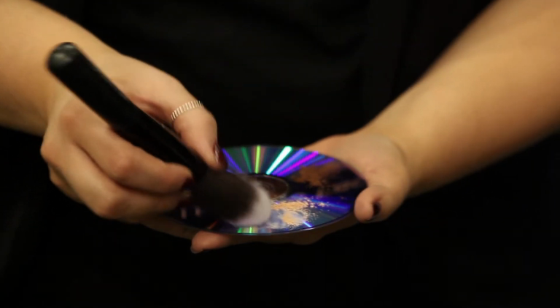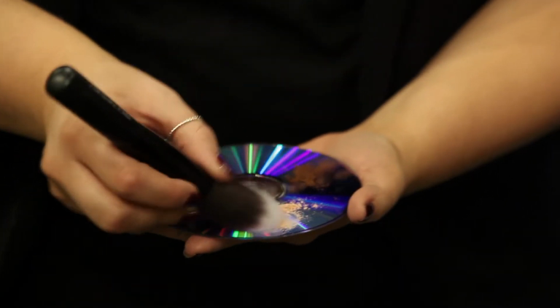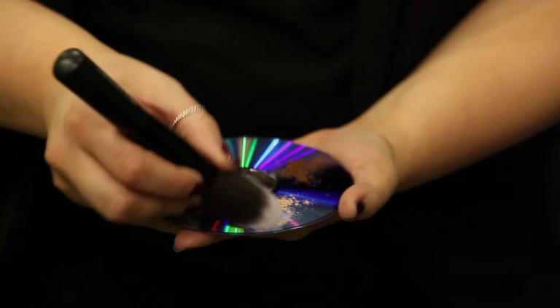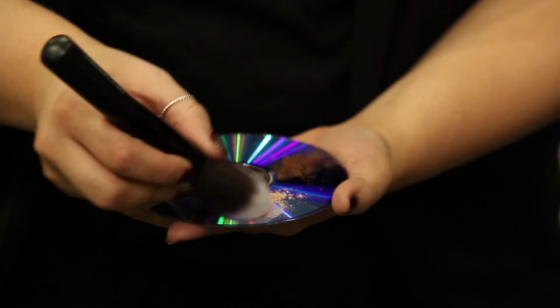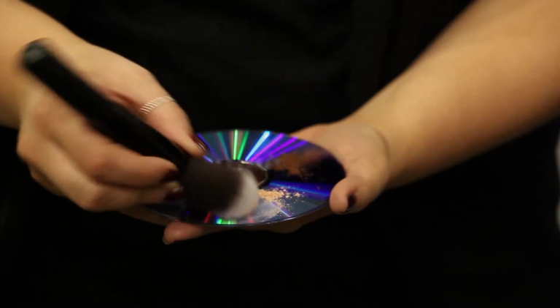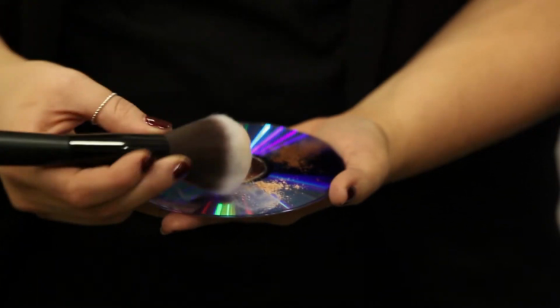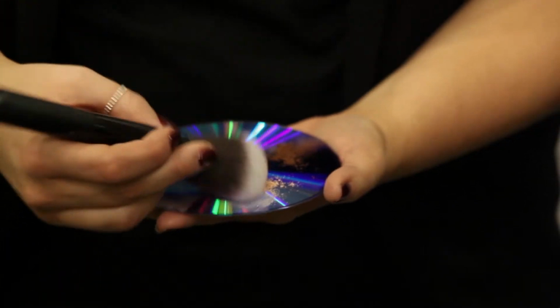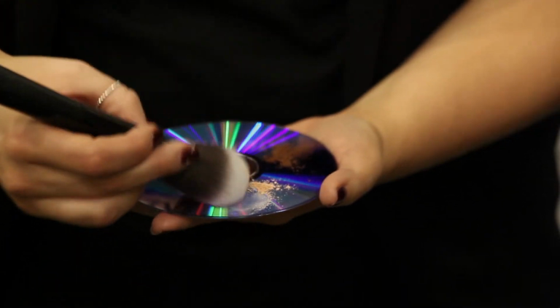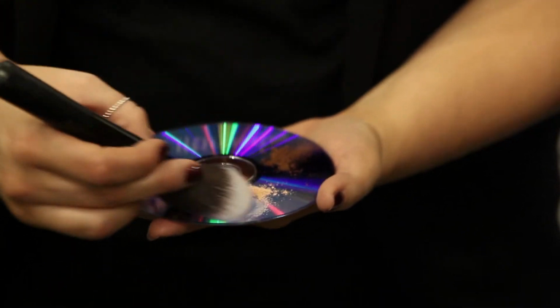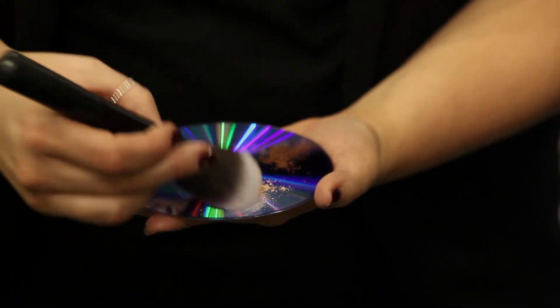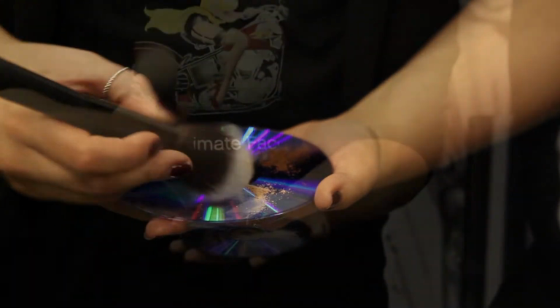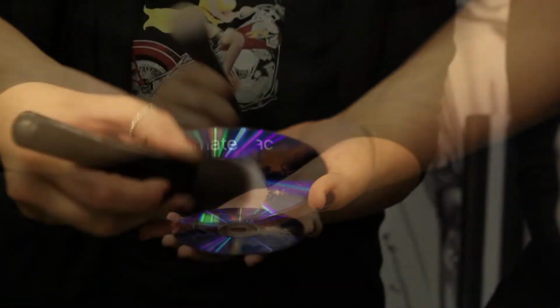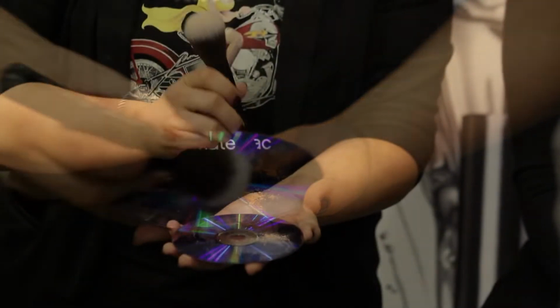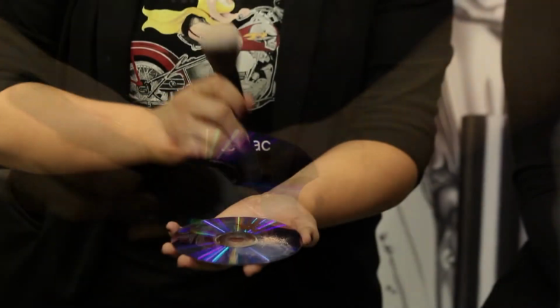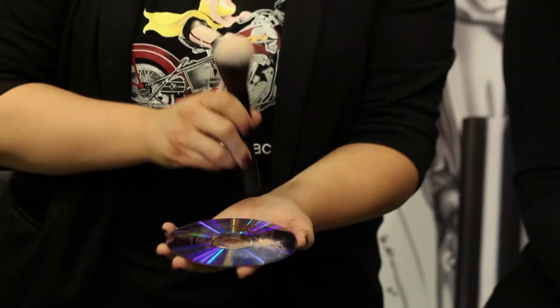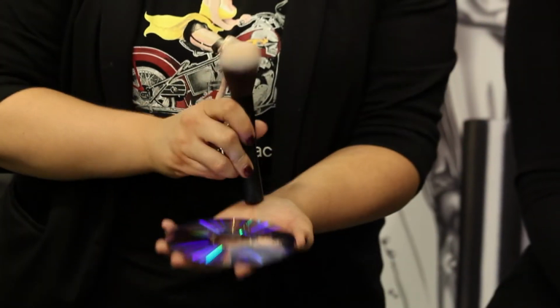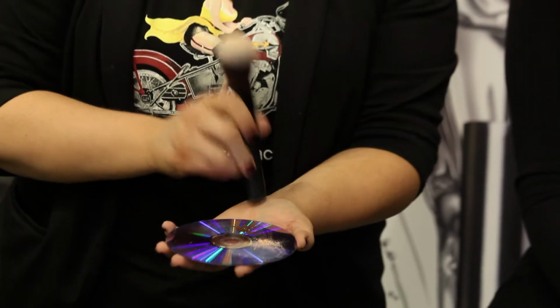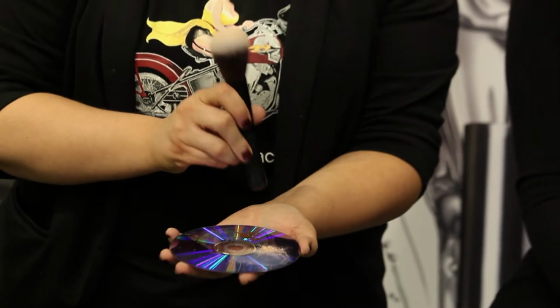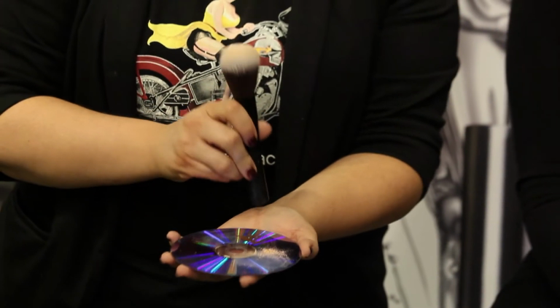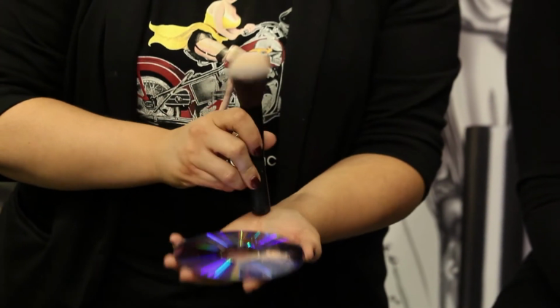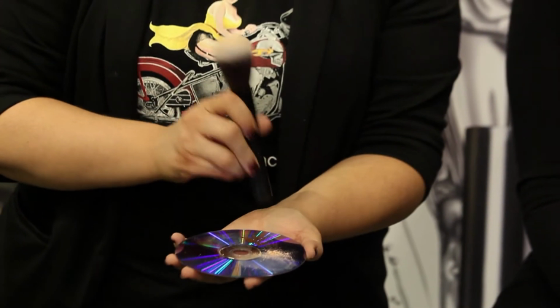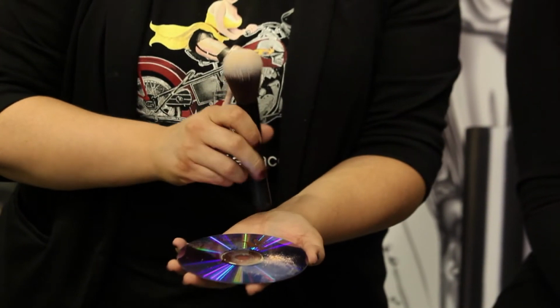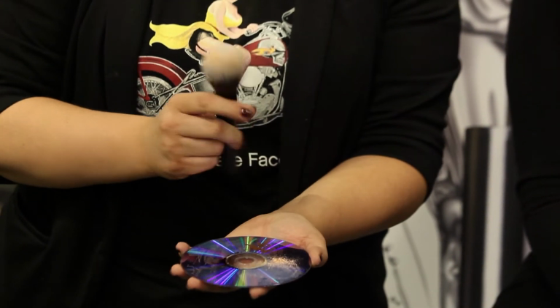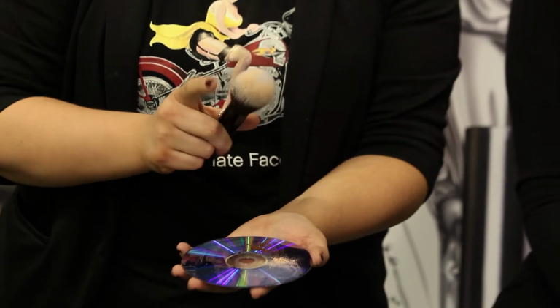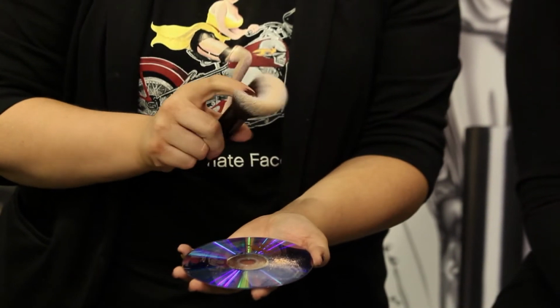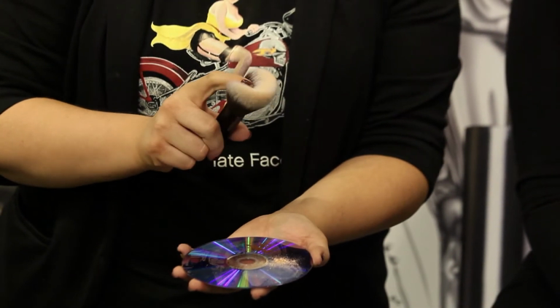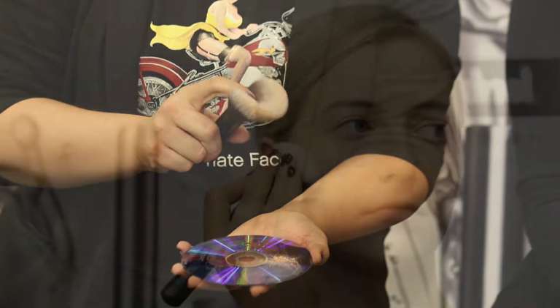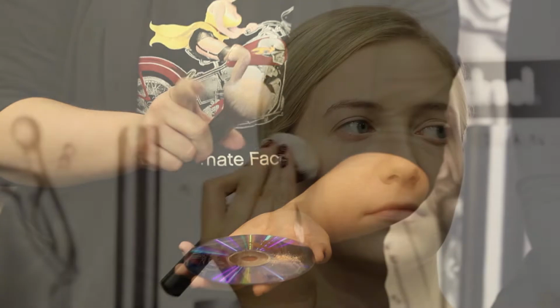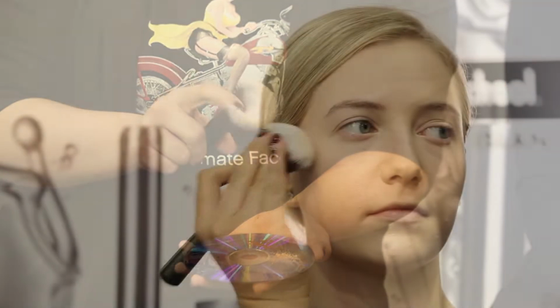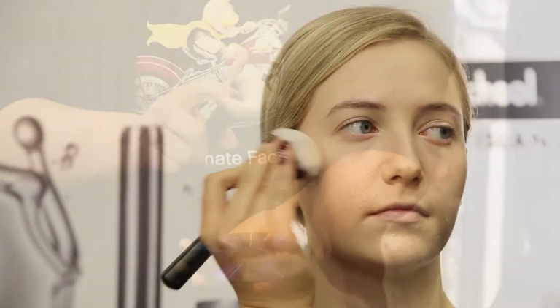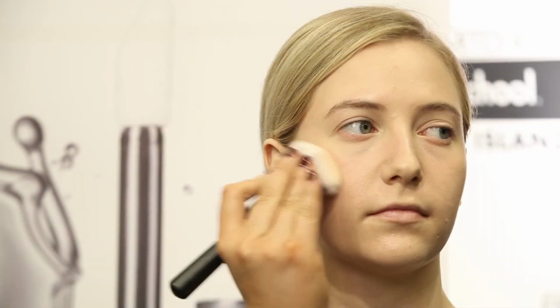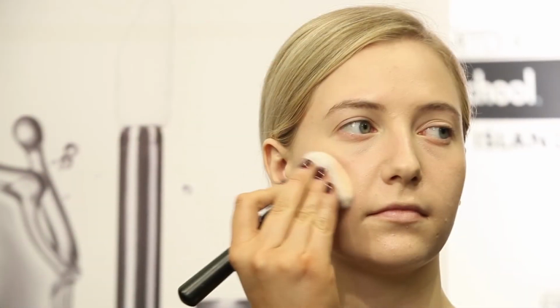From the mixing palette, load your powder or foundation brush and apply your highlighting shade to the desired areas.